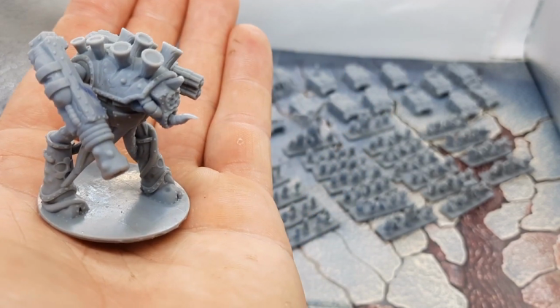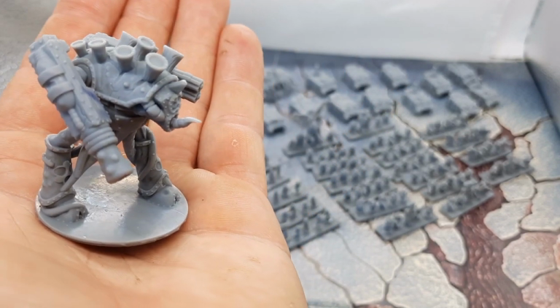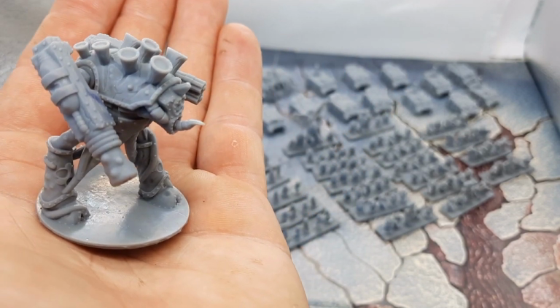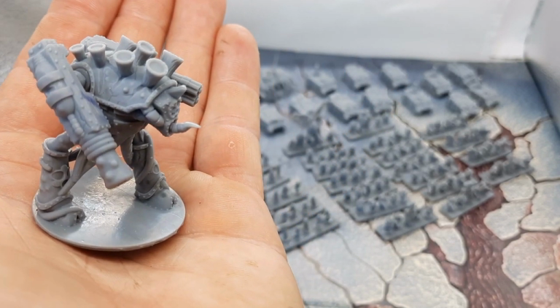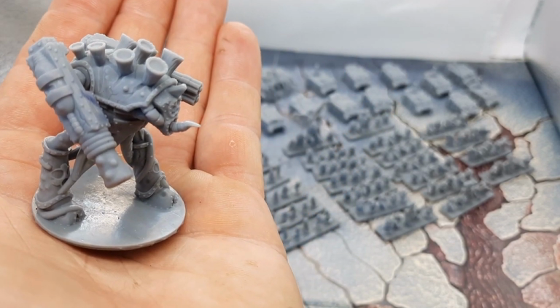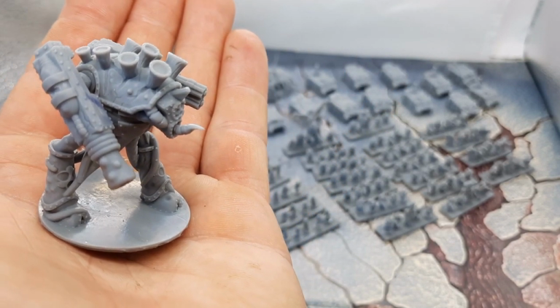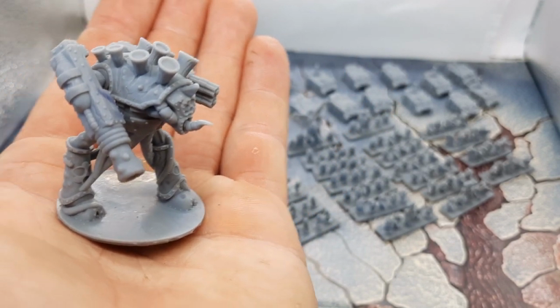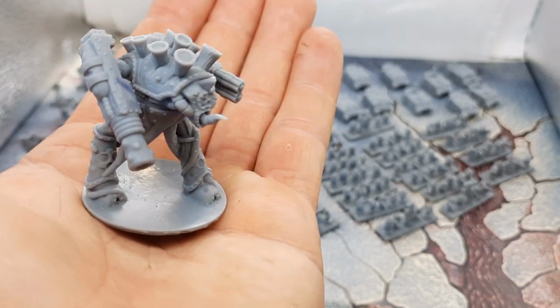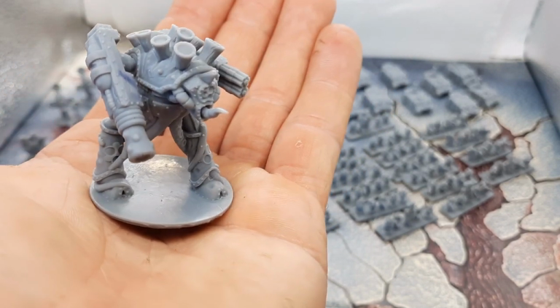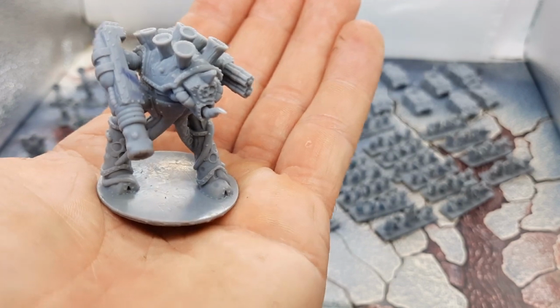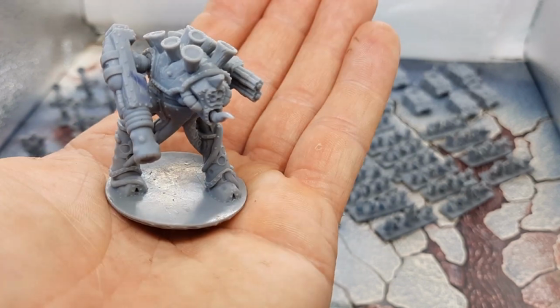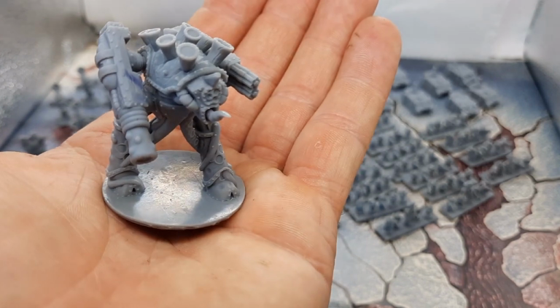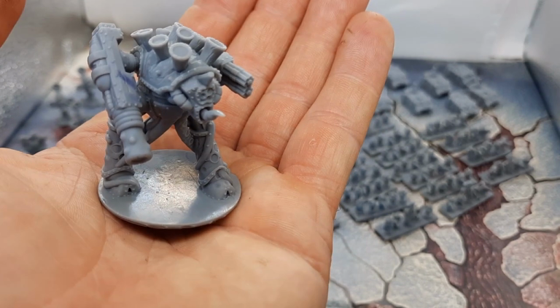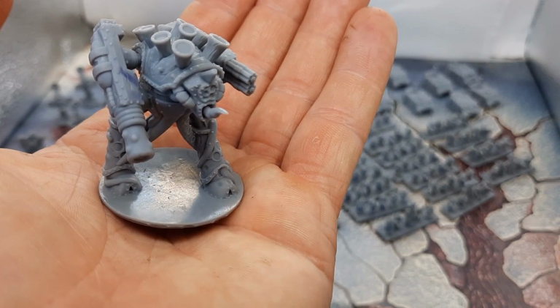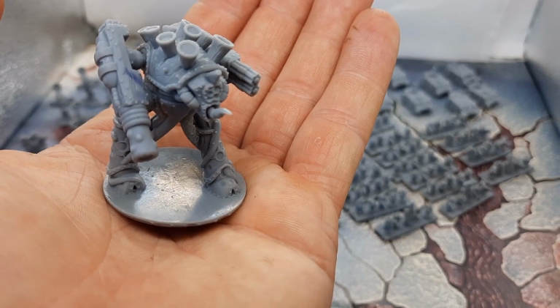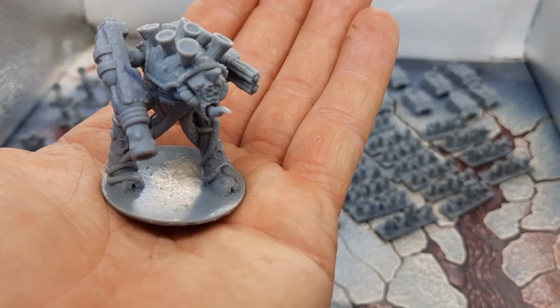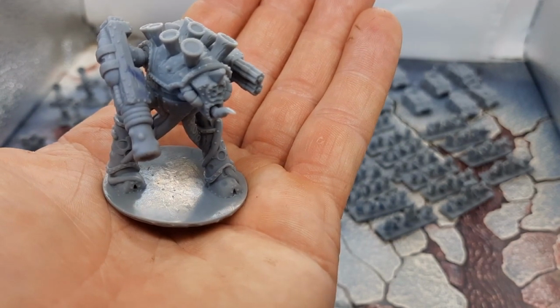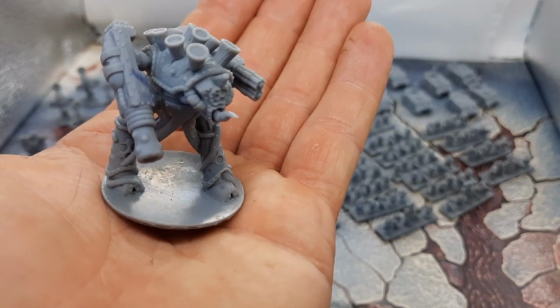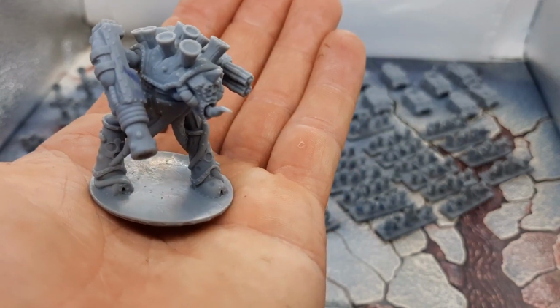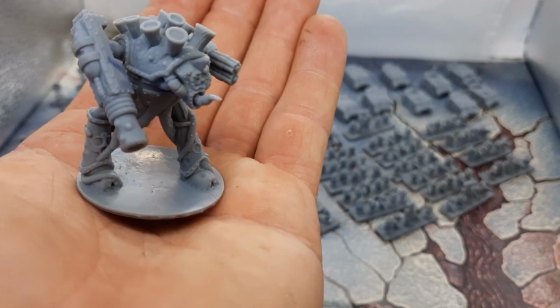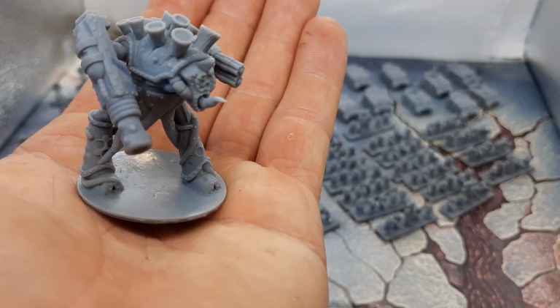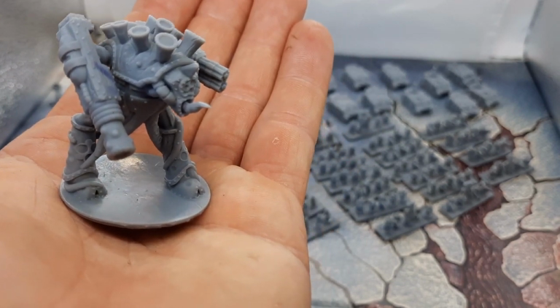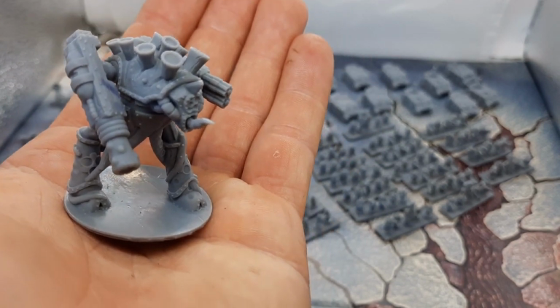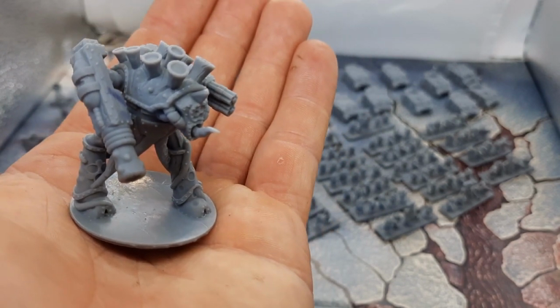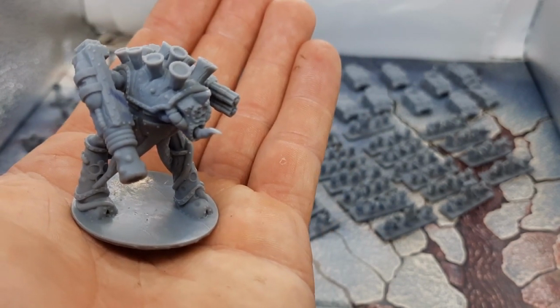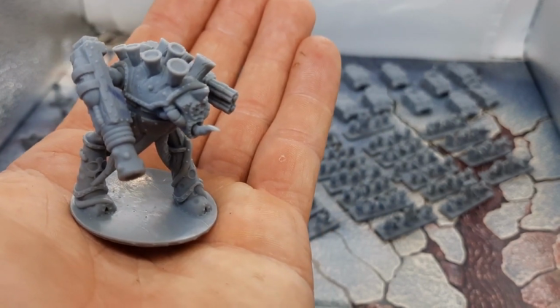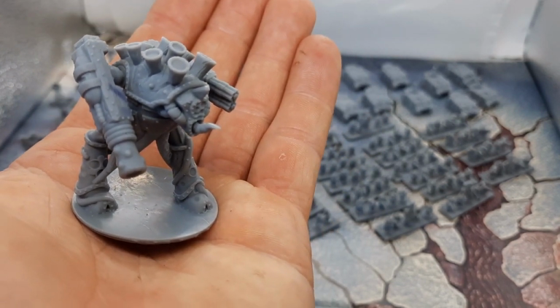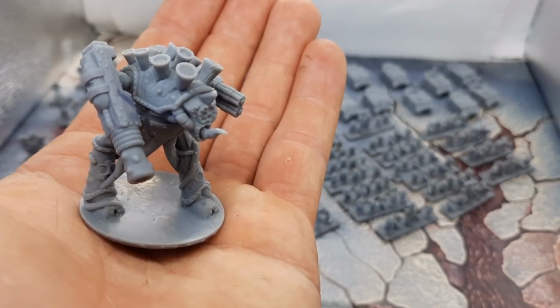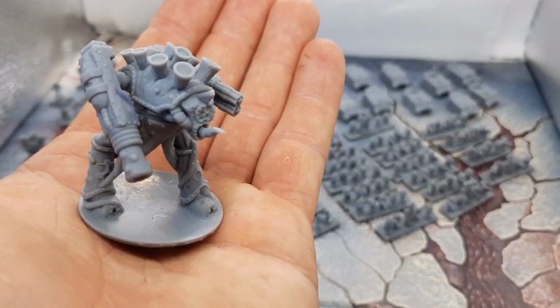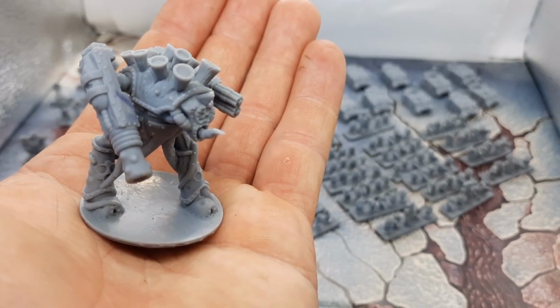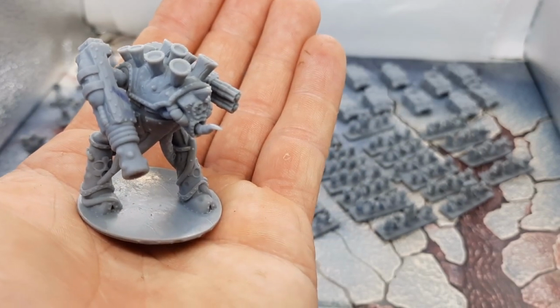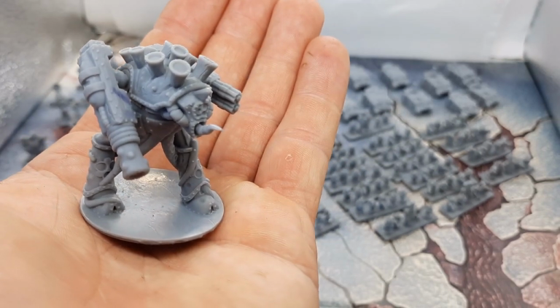This model is really nice. I like it, and it comes in three separate parts — you can print it with the two arms and the body basically.